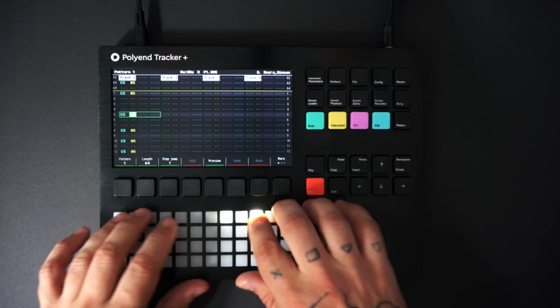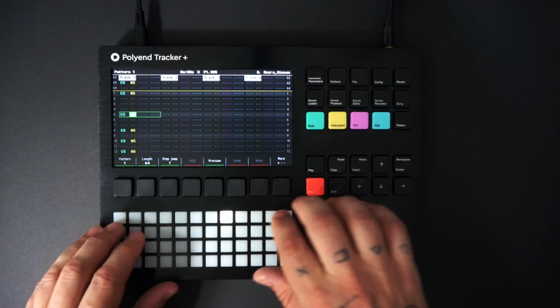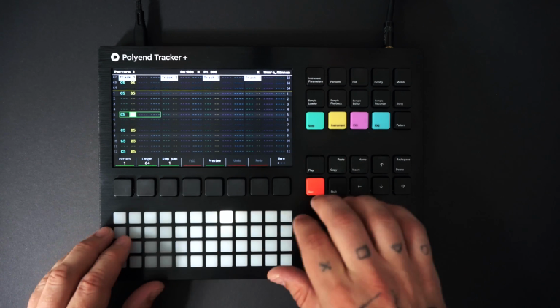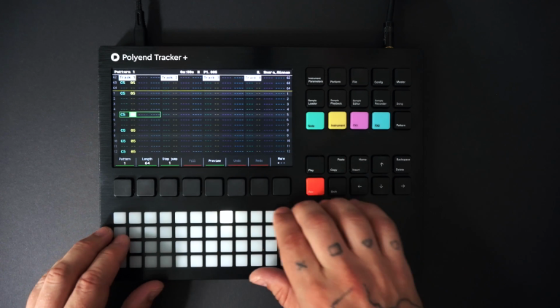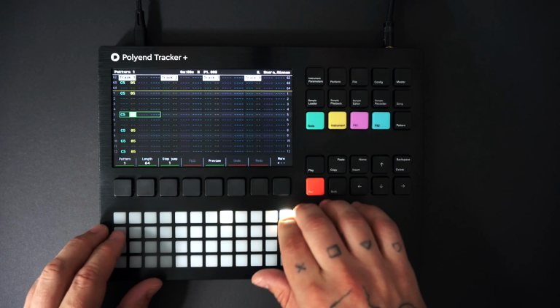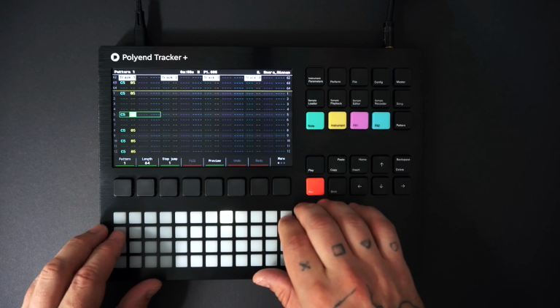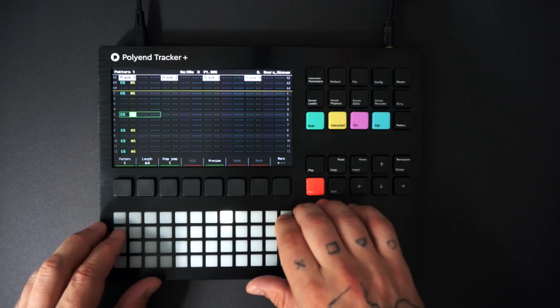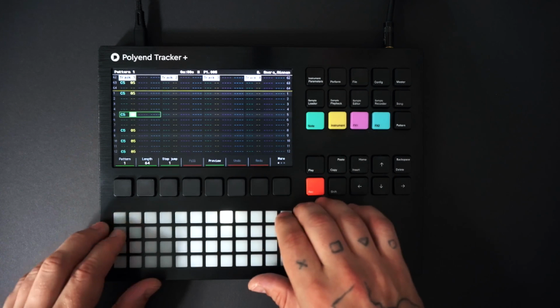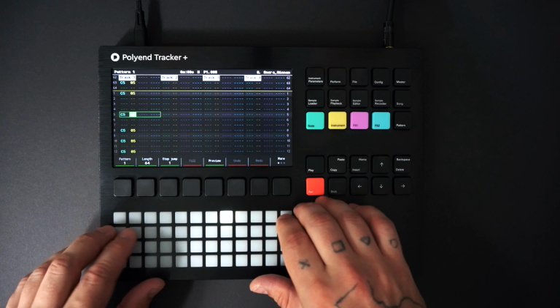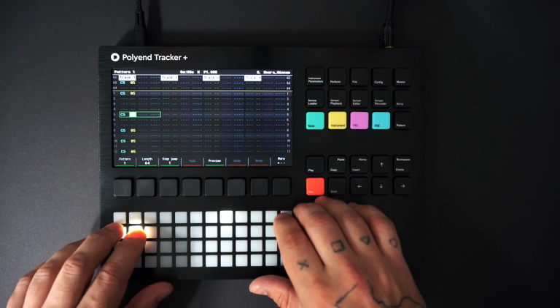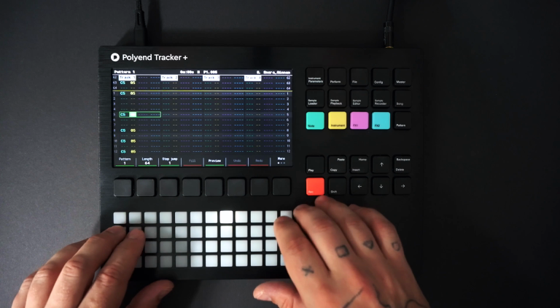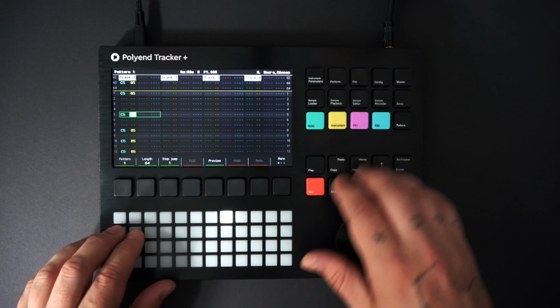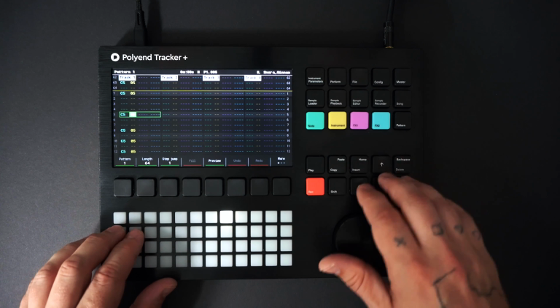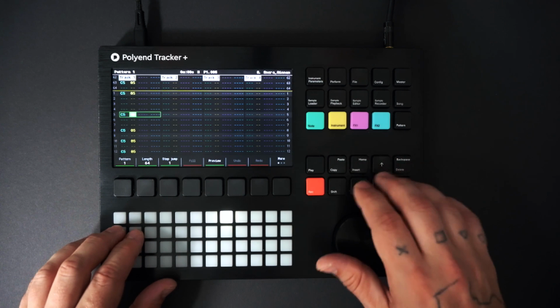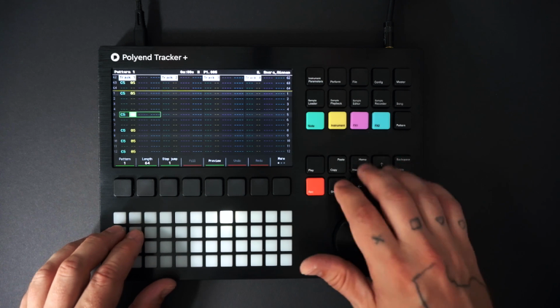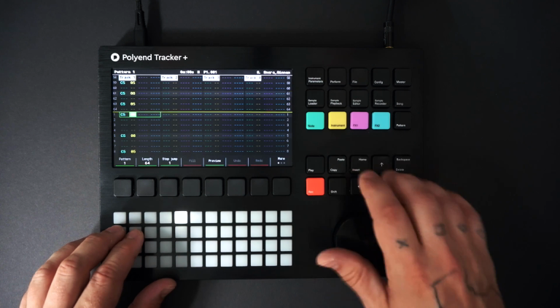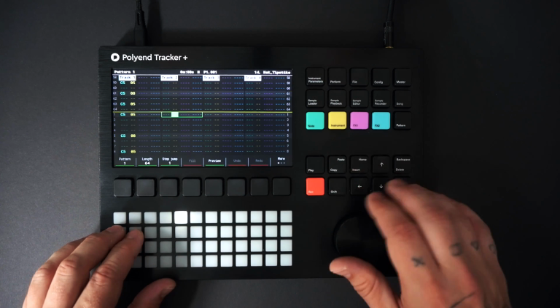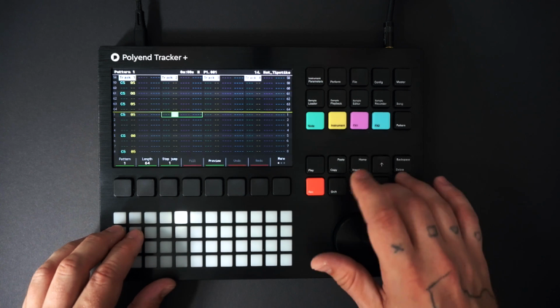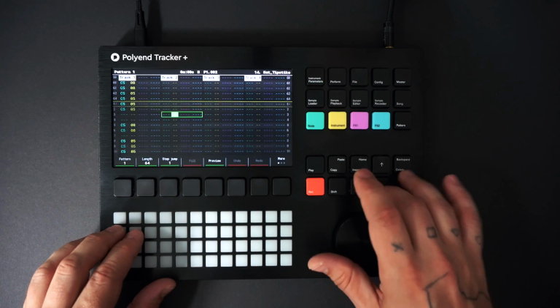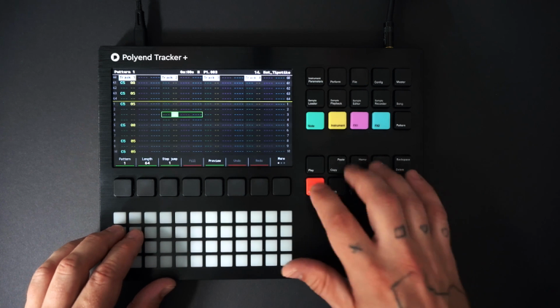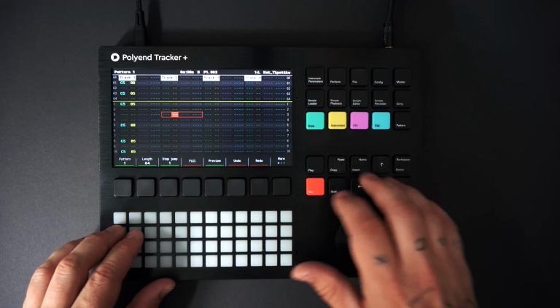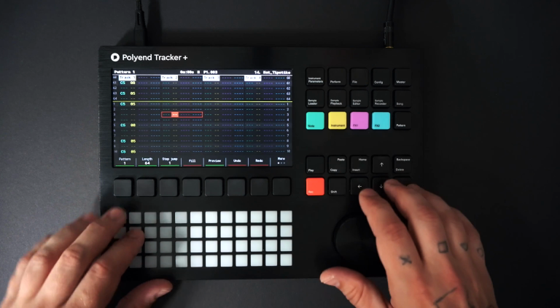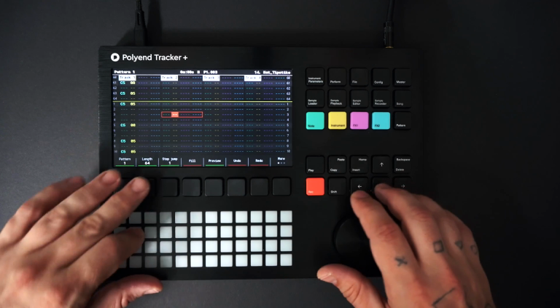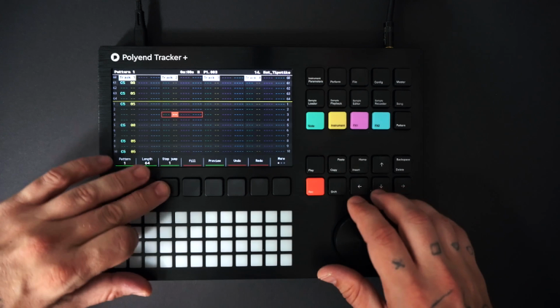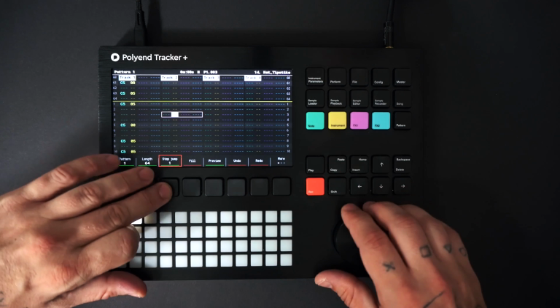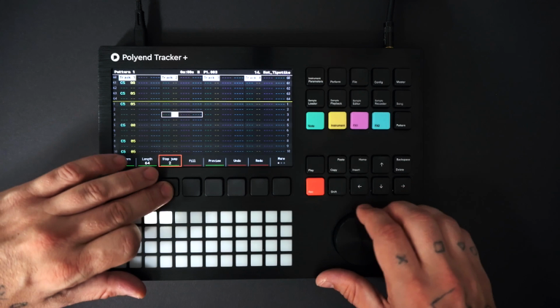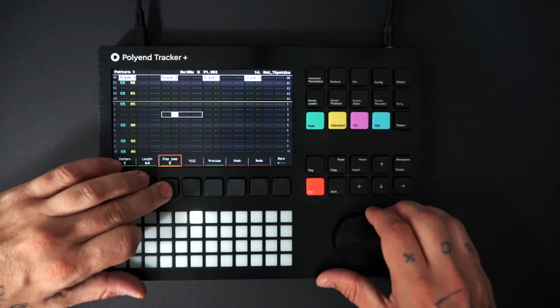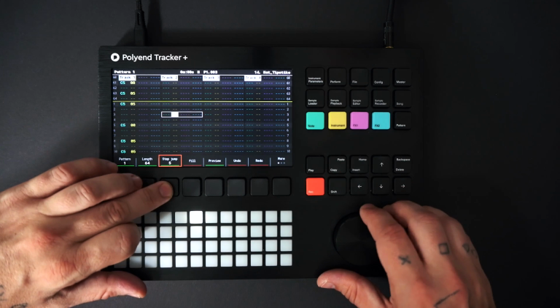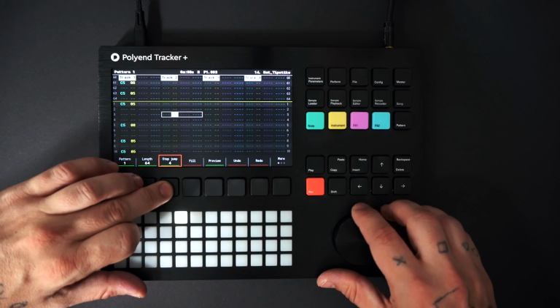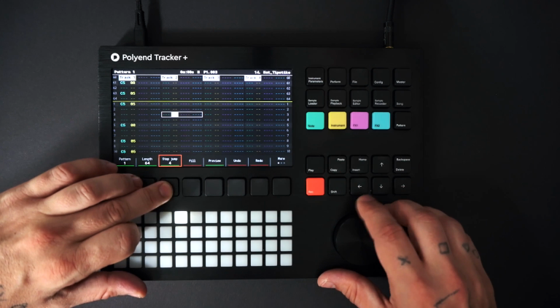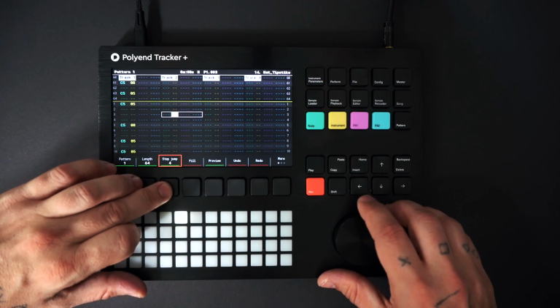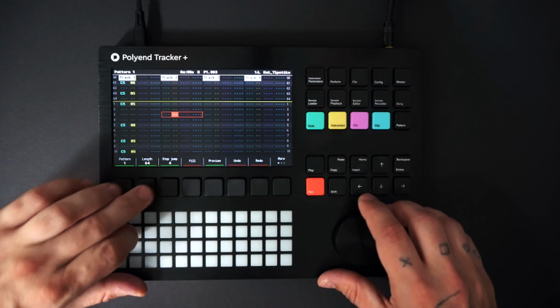Now I'll add some hats. I'll set step jump to 4 to quickly add hats on every offbeat.